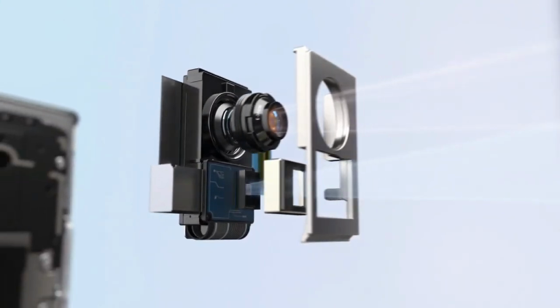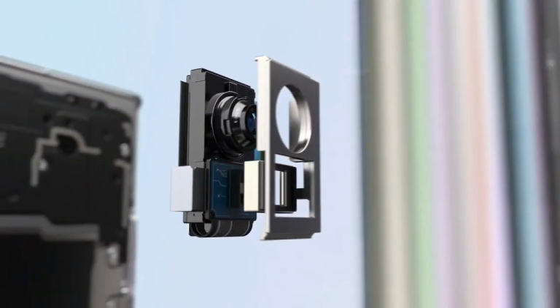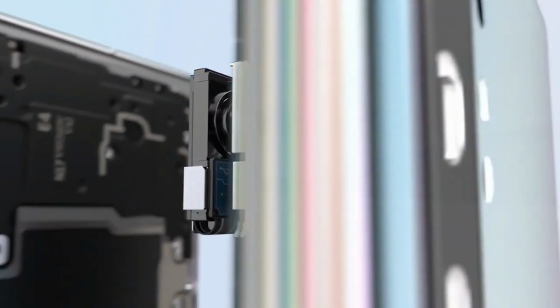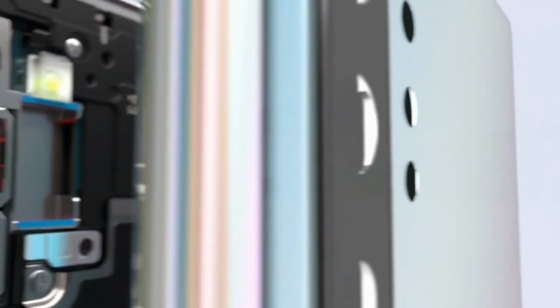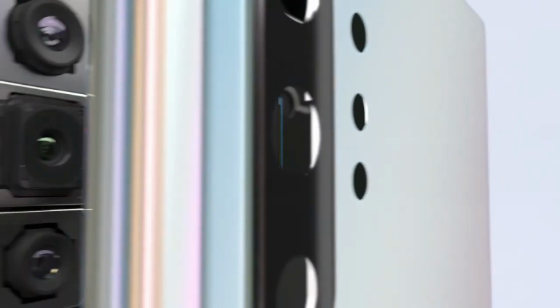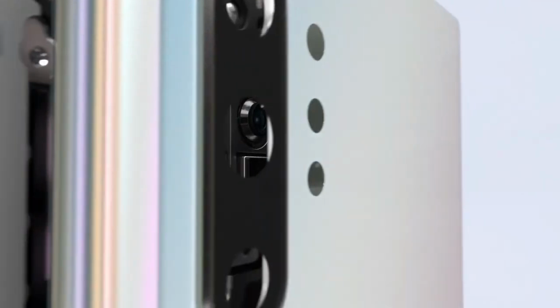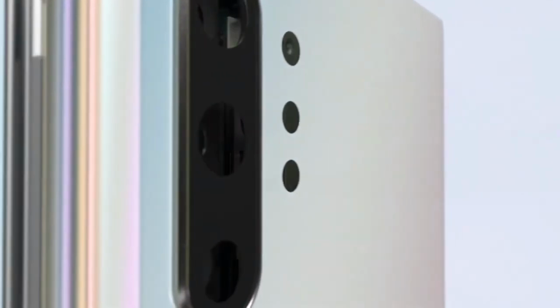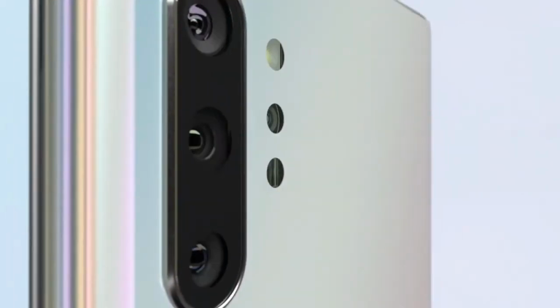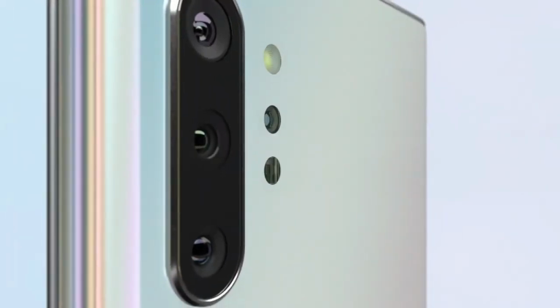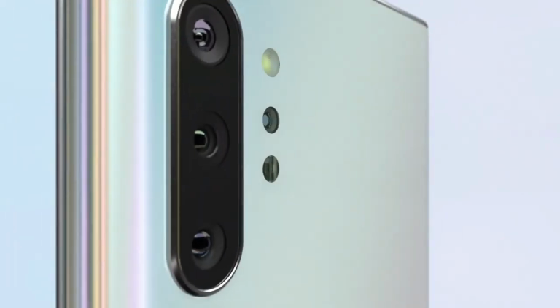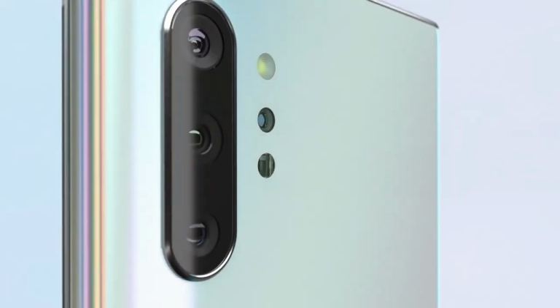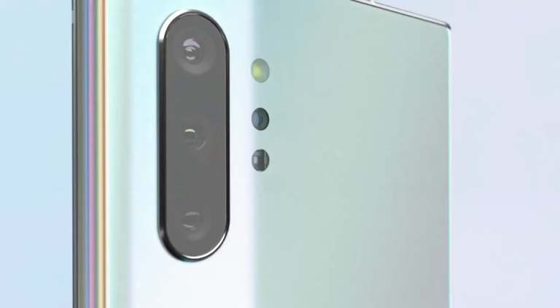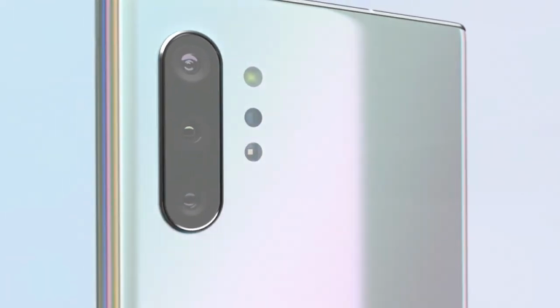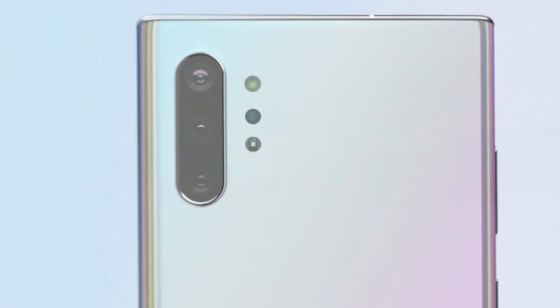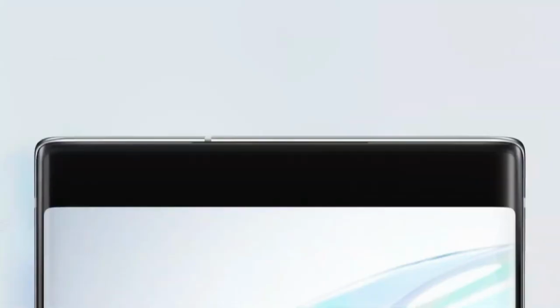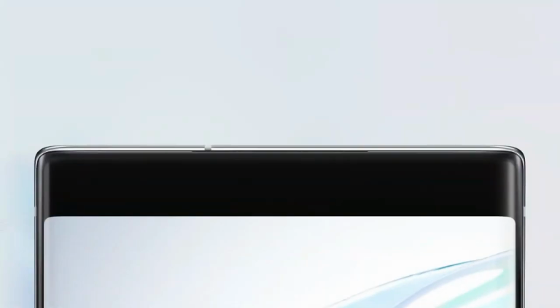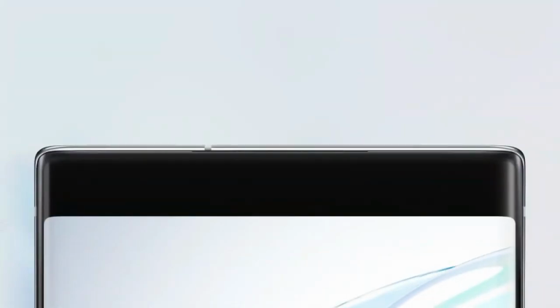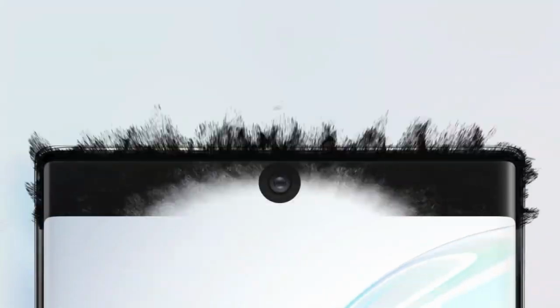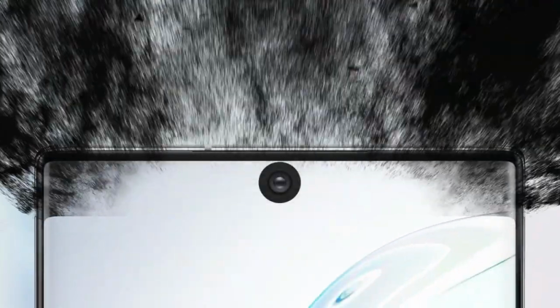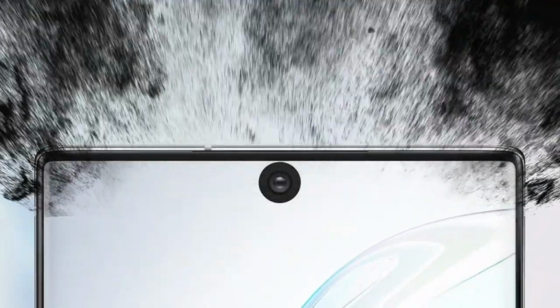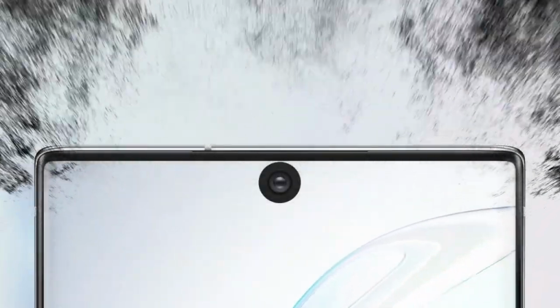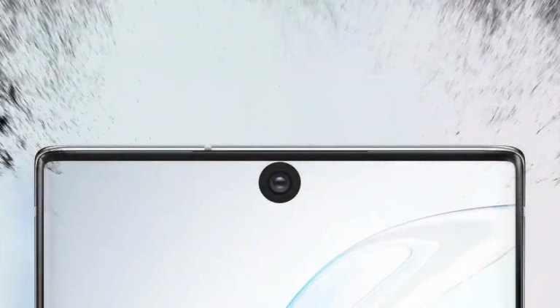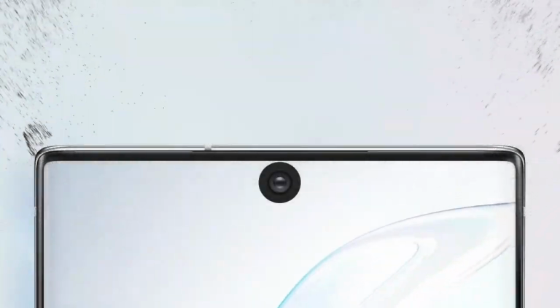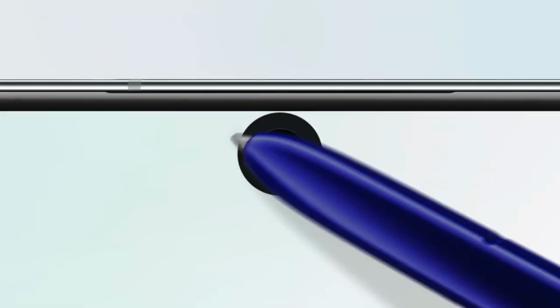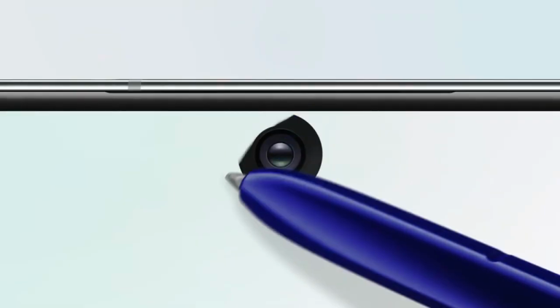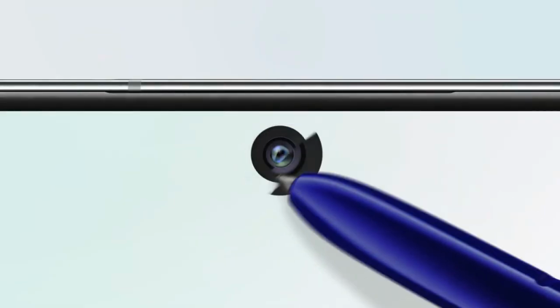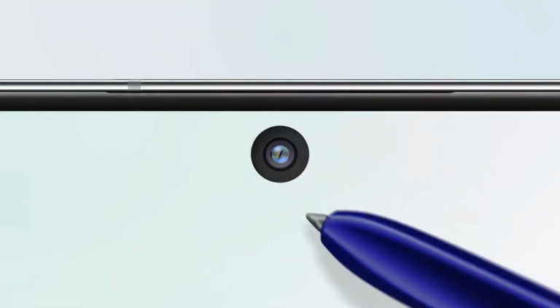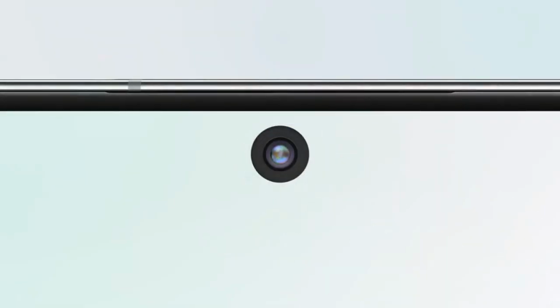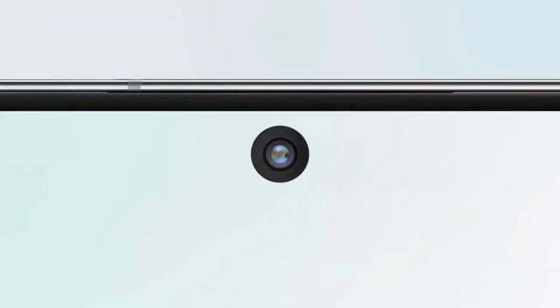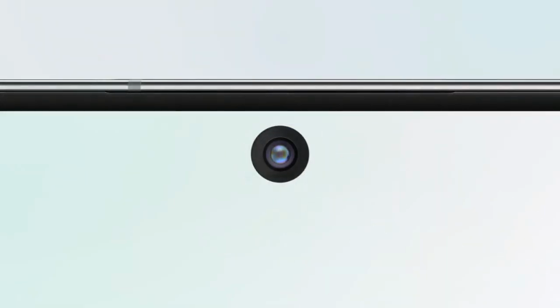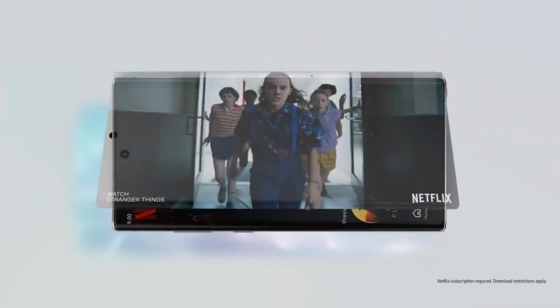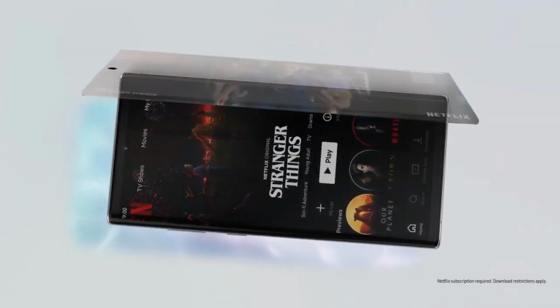There is a 10MP camera on the front for selfies with an f/2.2 aperture. The front camera also features autofocus.